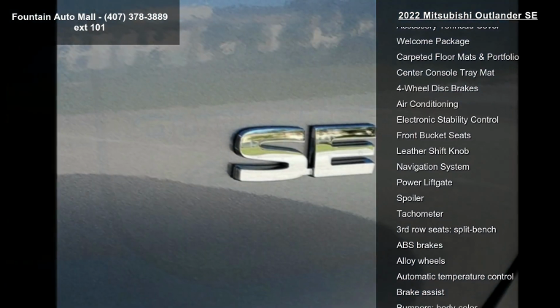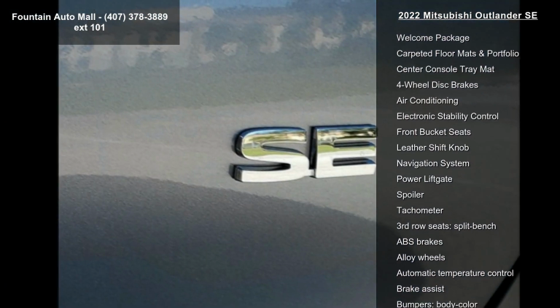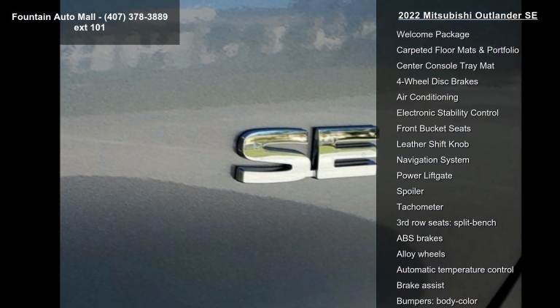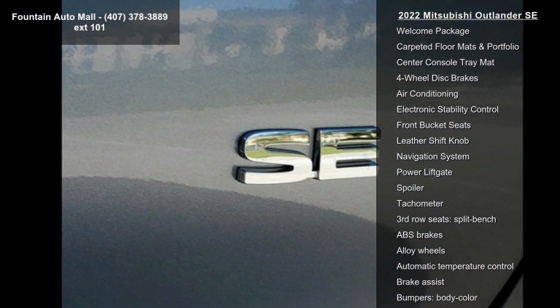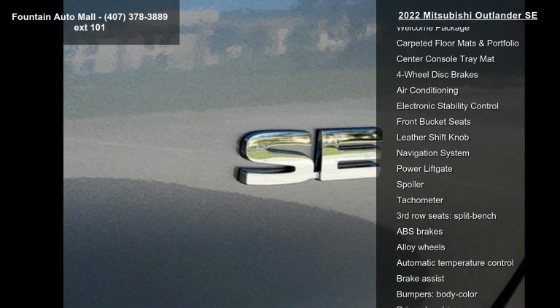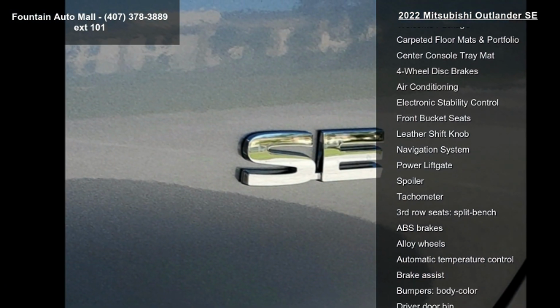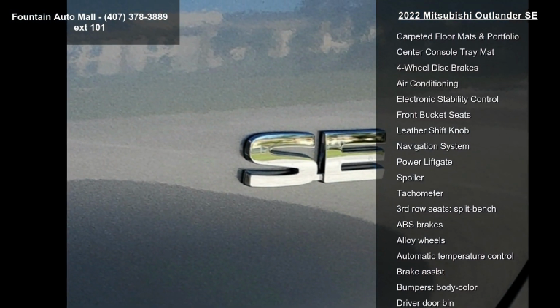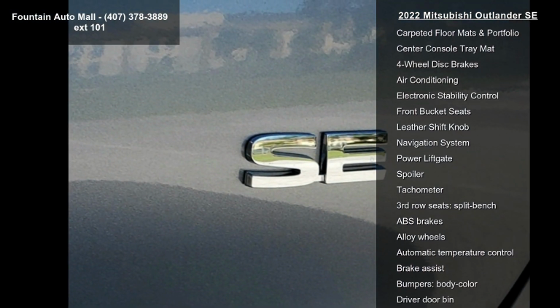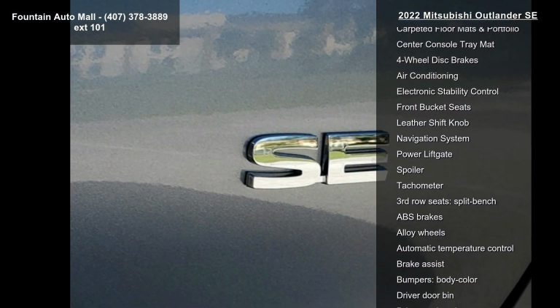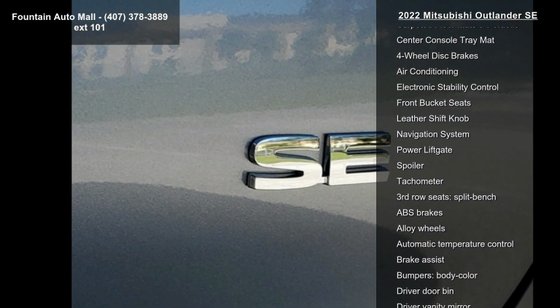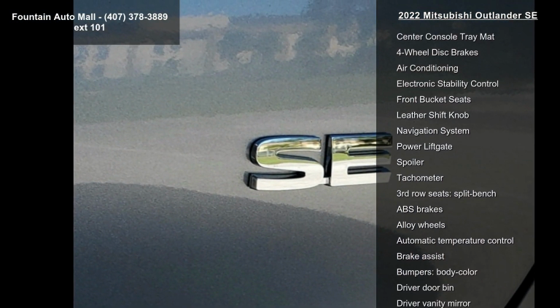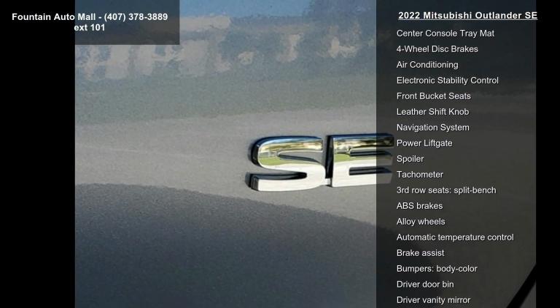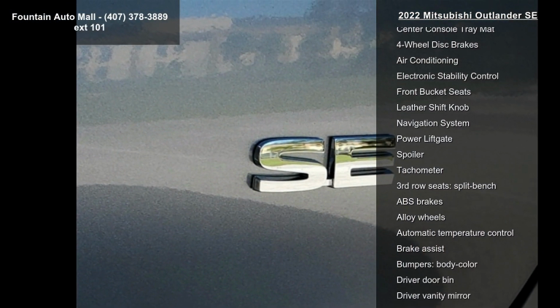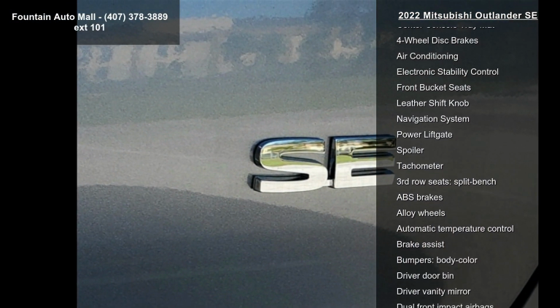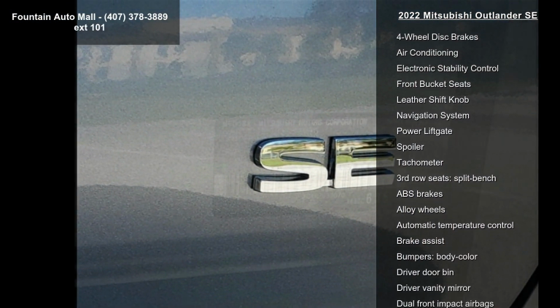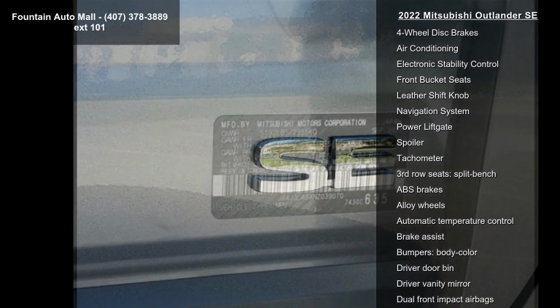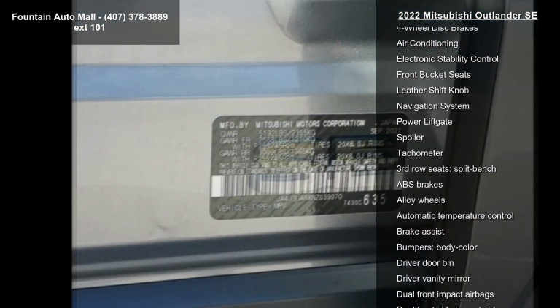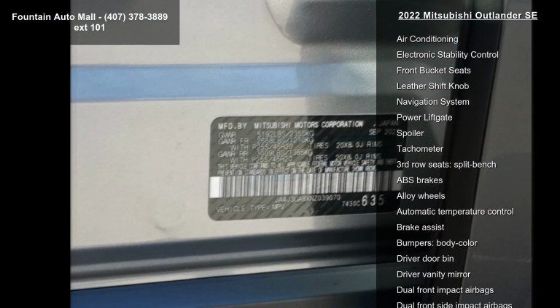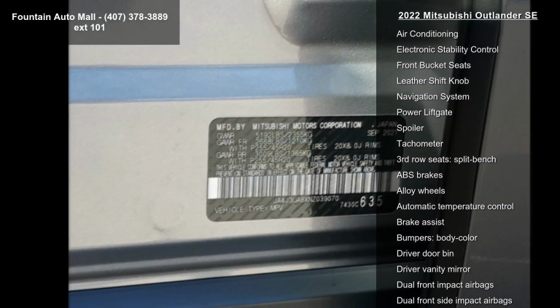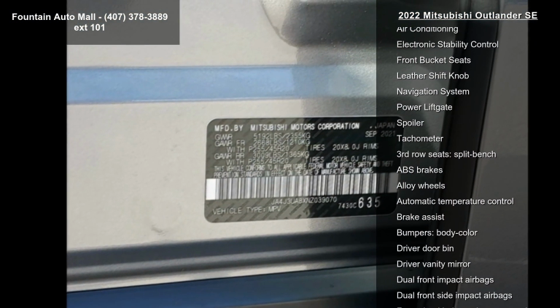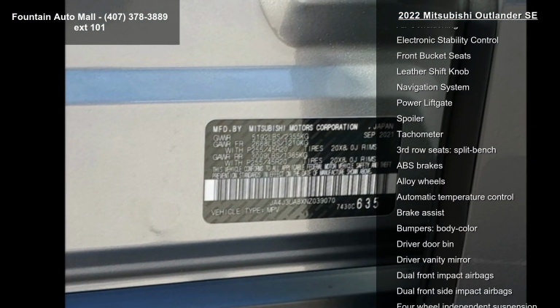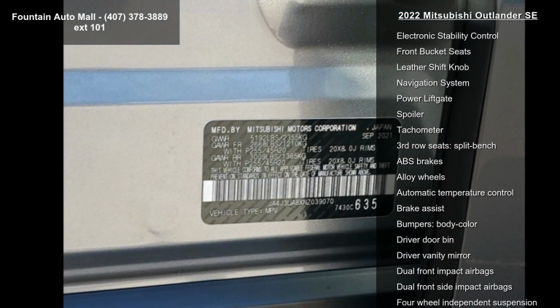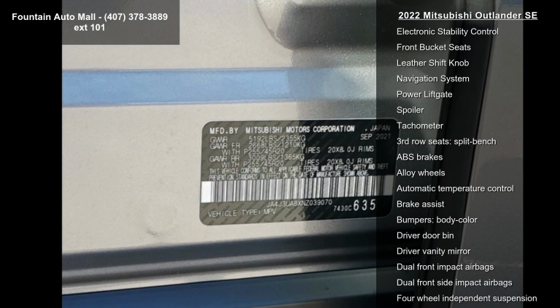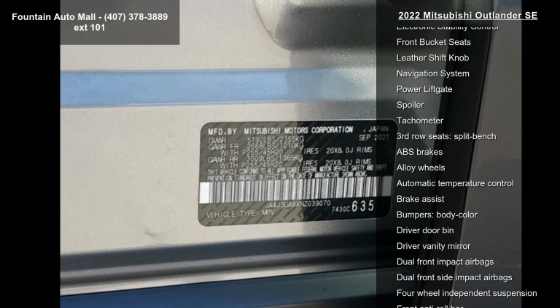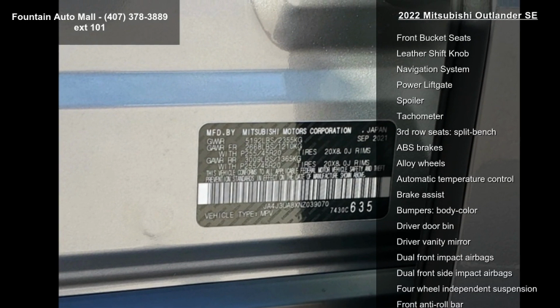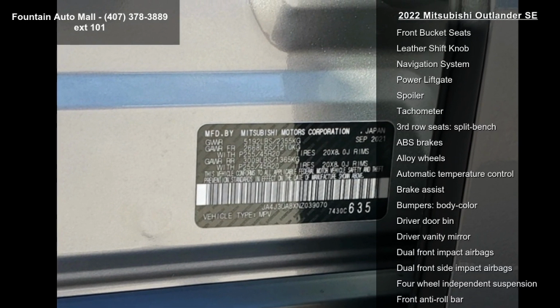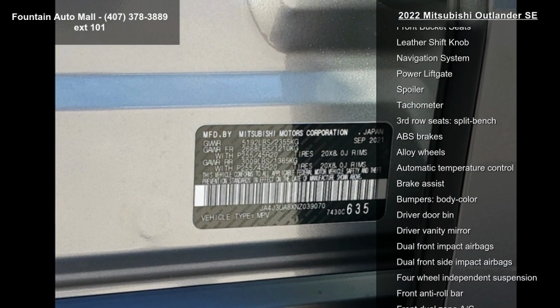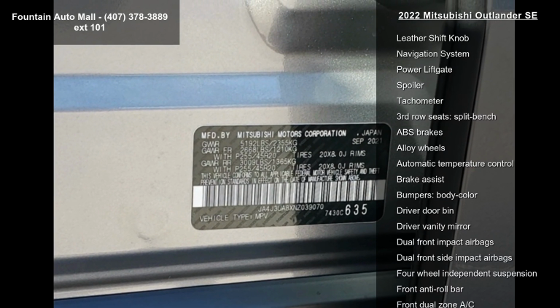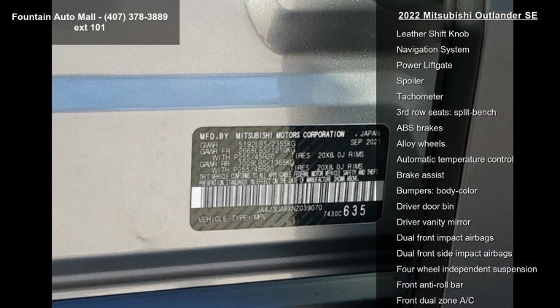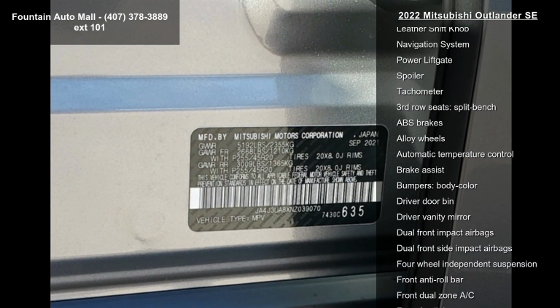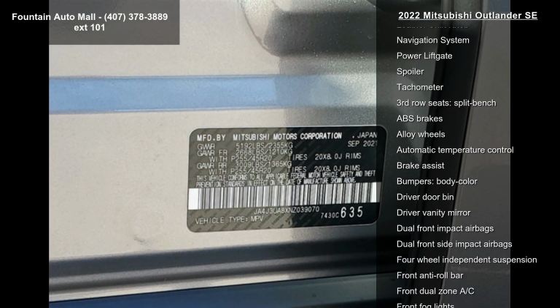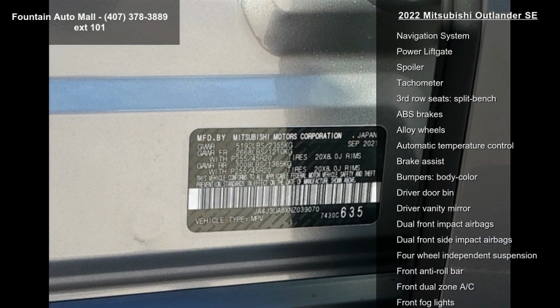Additional features include an accessory tonneau cover, welcome package, carpeted floor mats and portfolio, and center console tray mat.